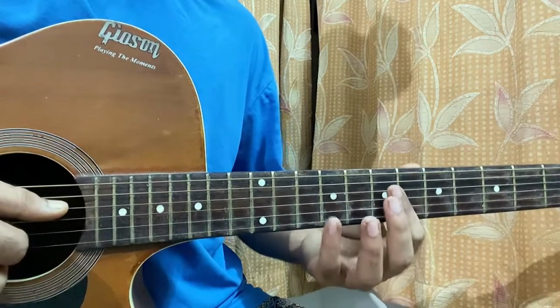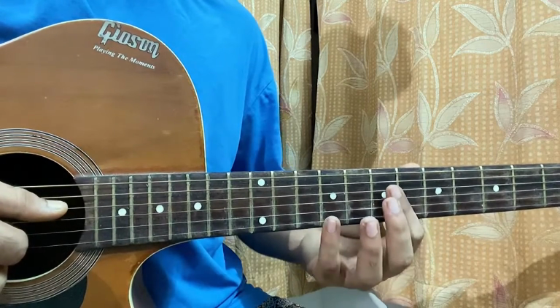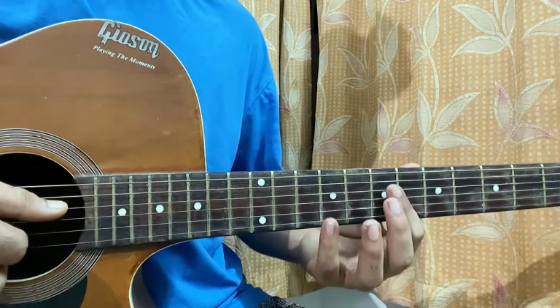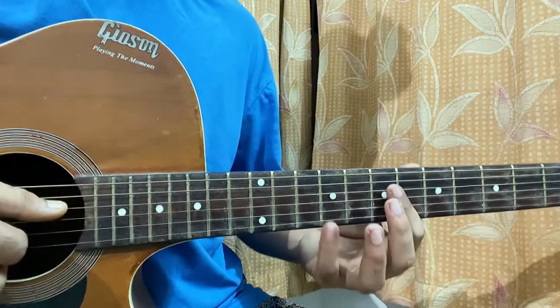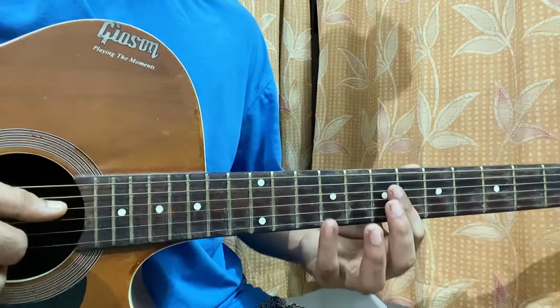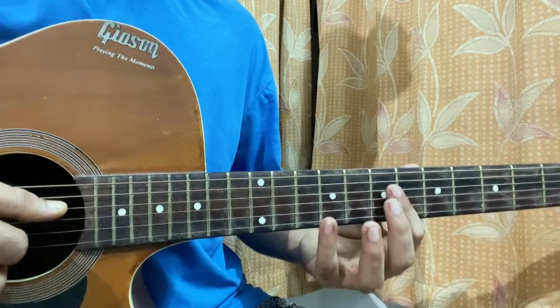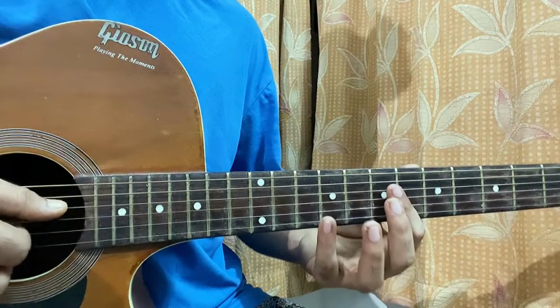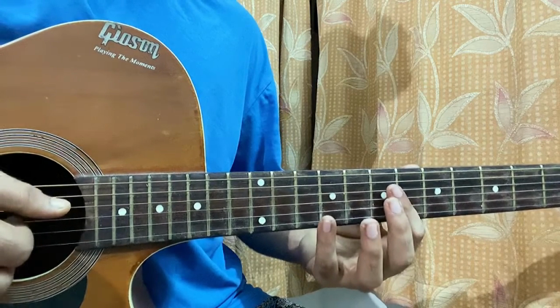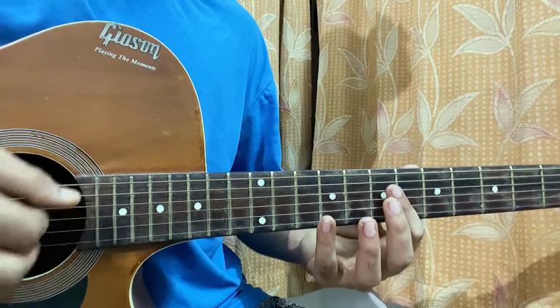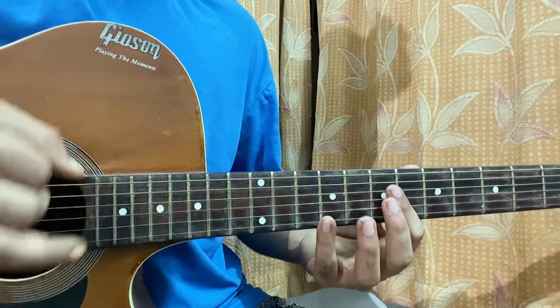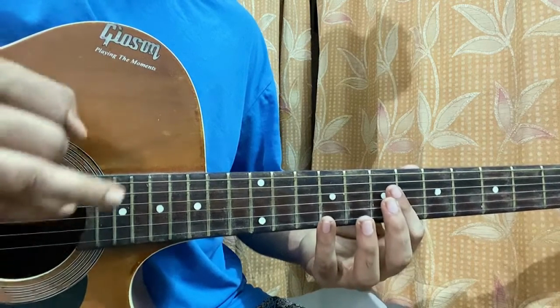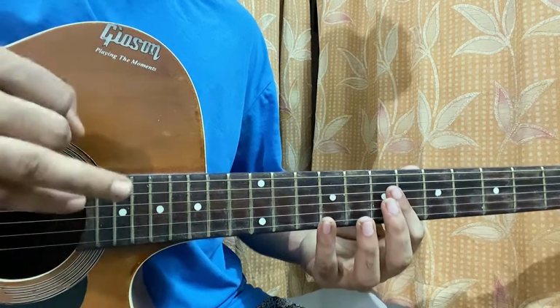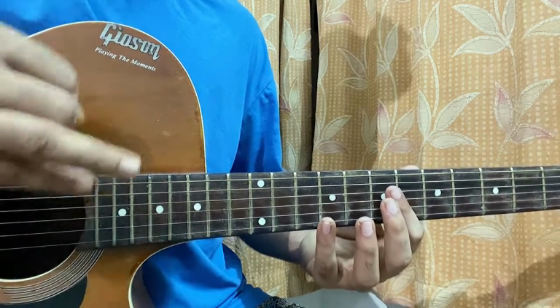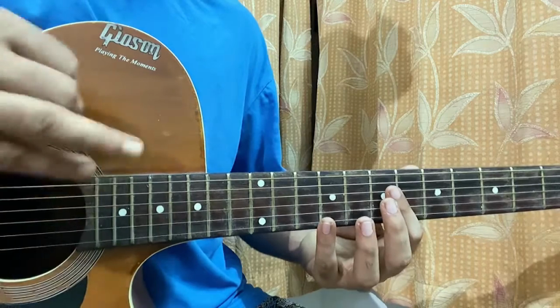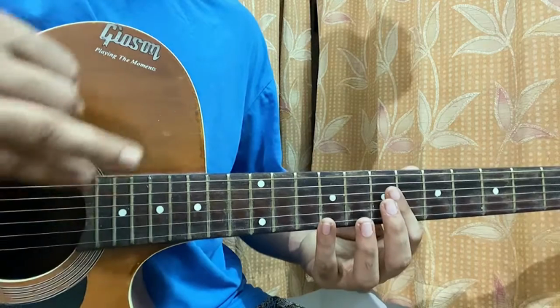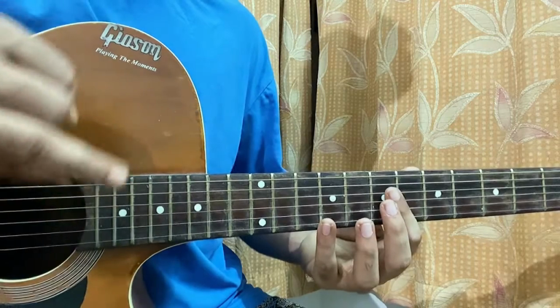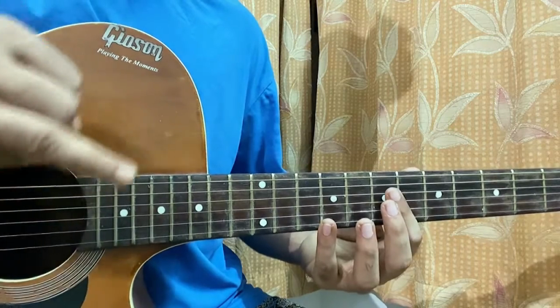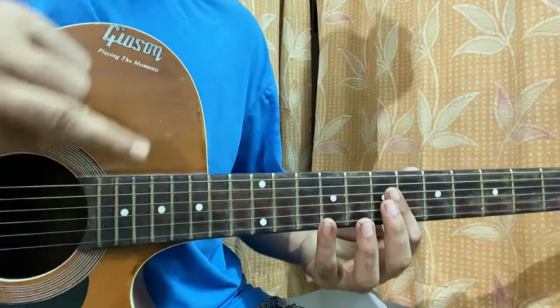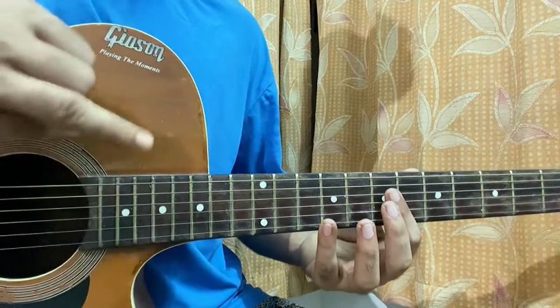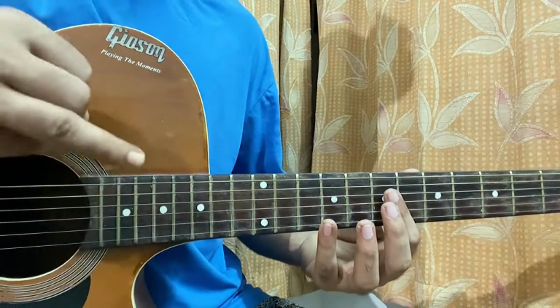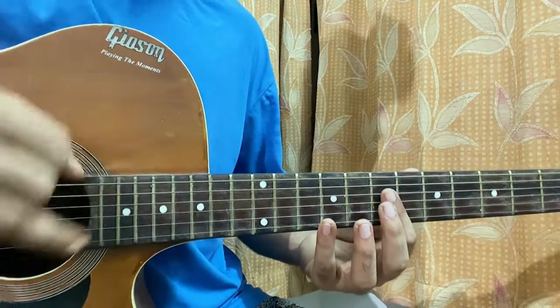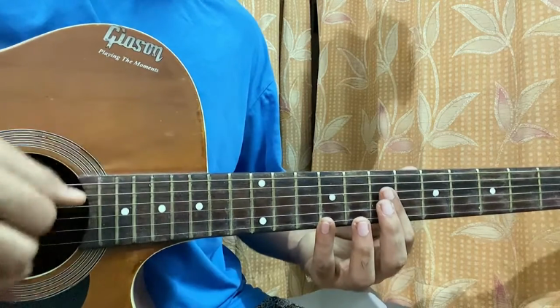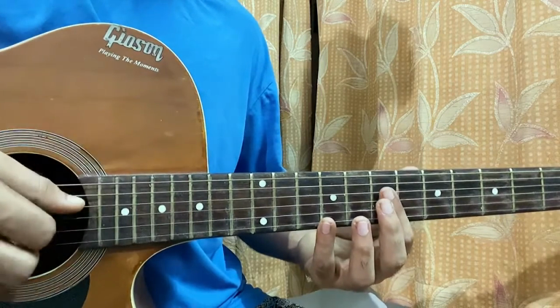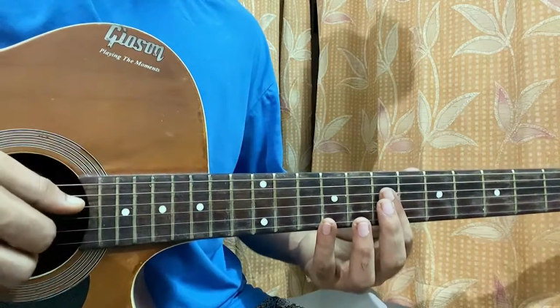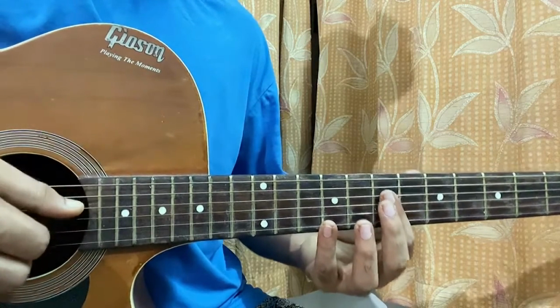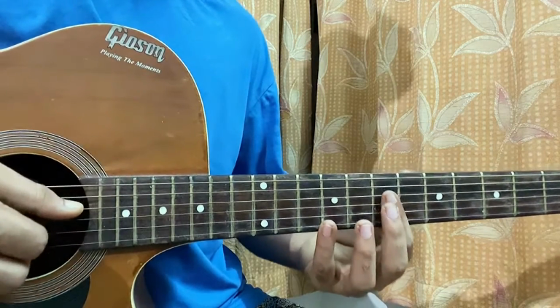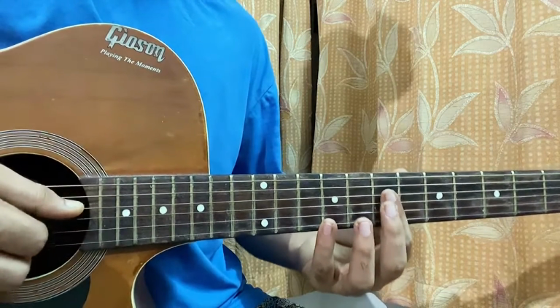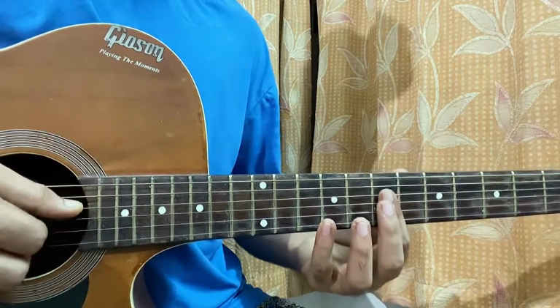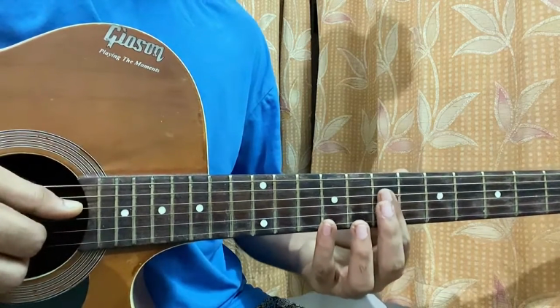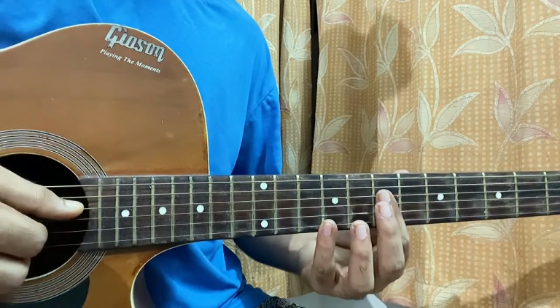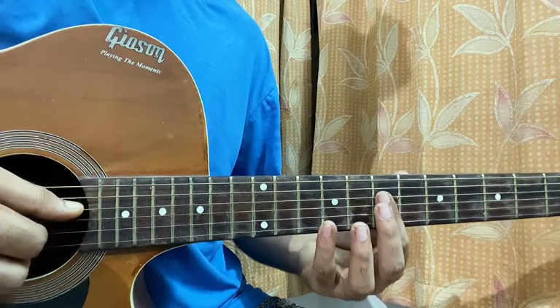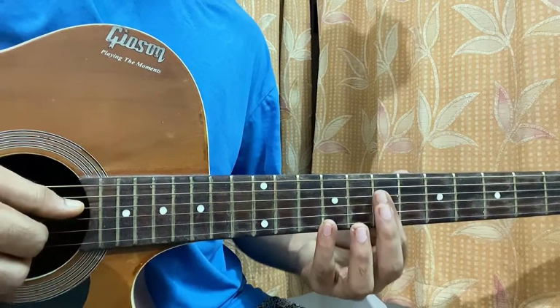Add the 9th fret on the high E string, pluck with the ring finger, and keep the 9th fret on the high E string fixed.